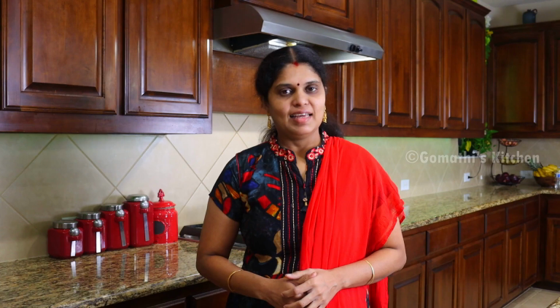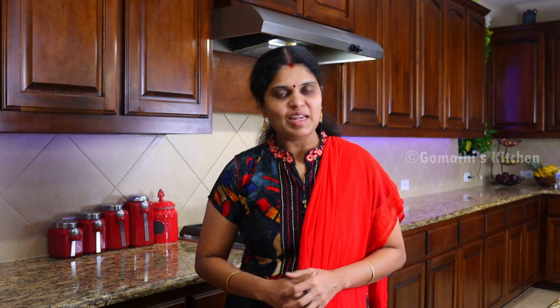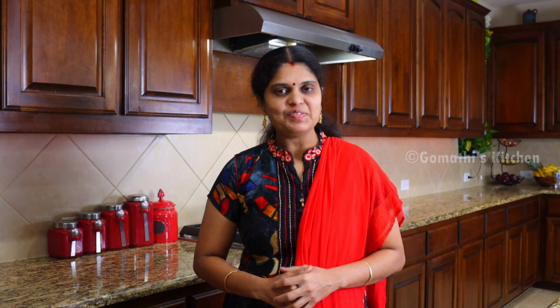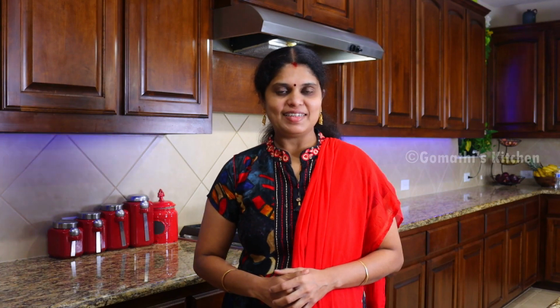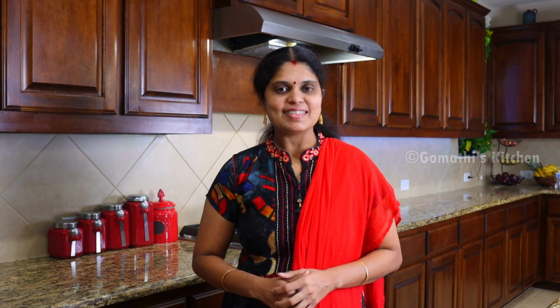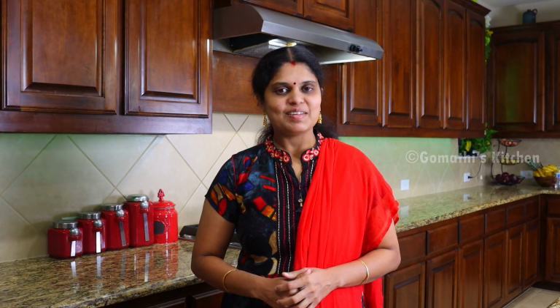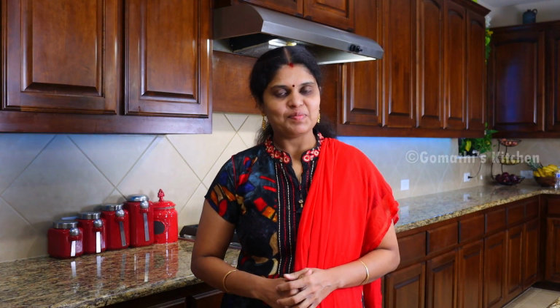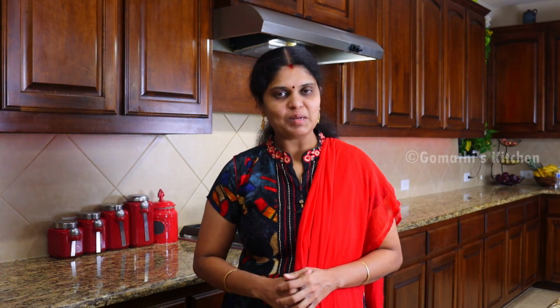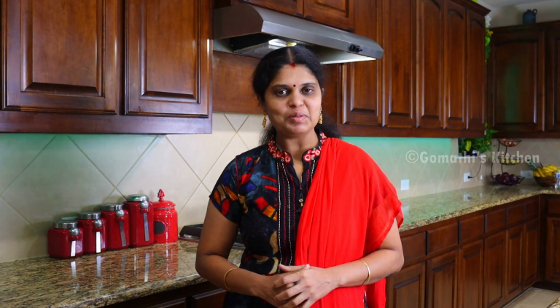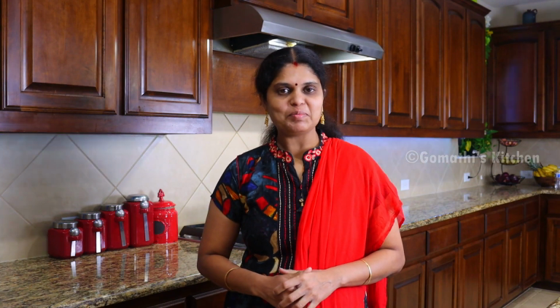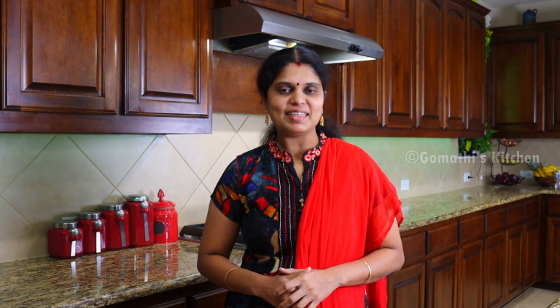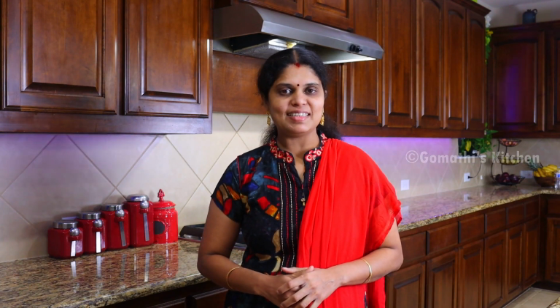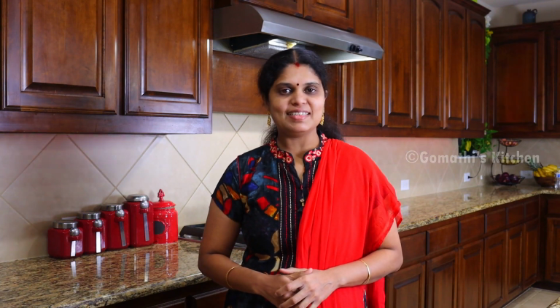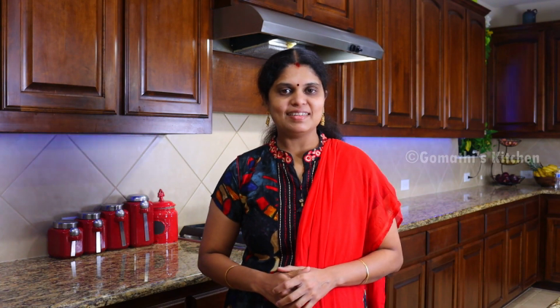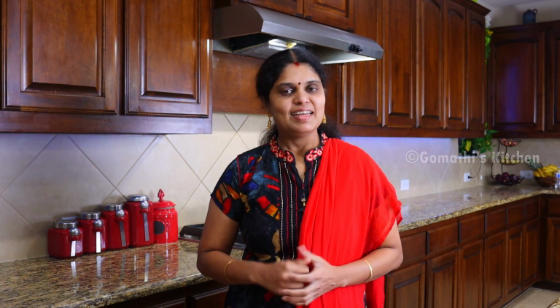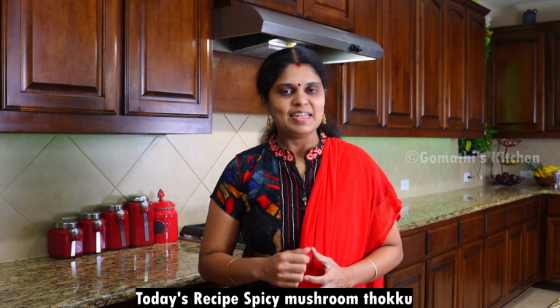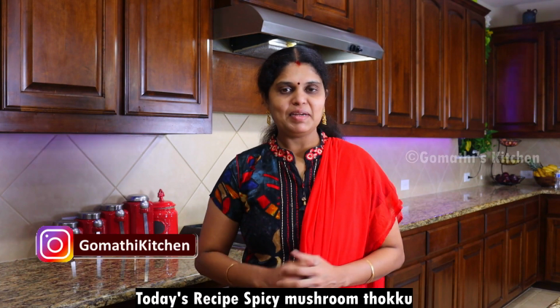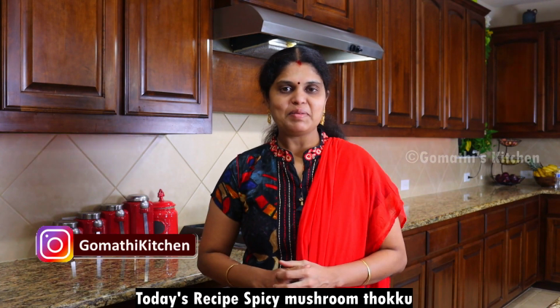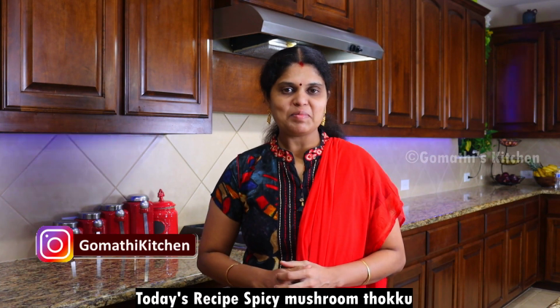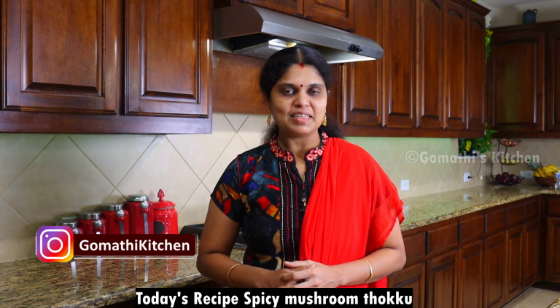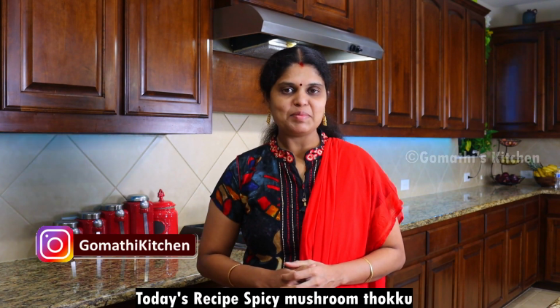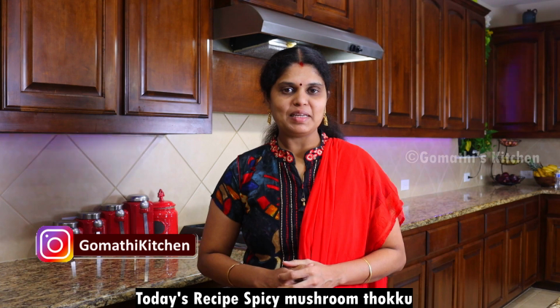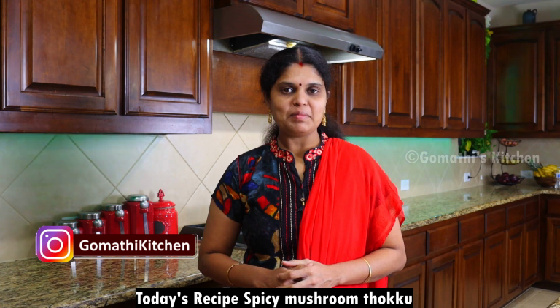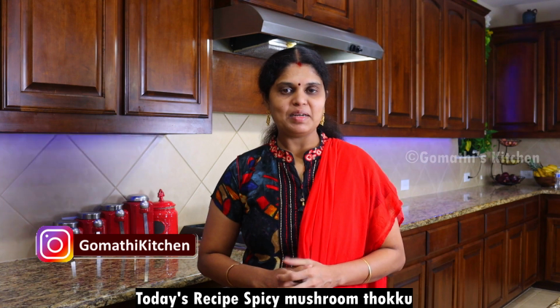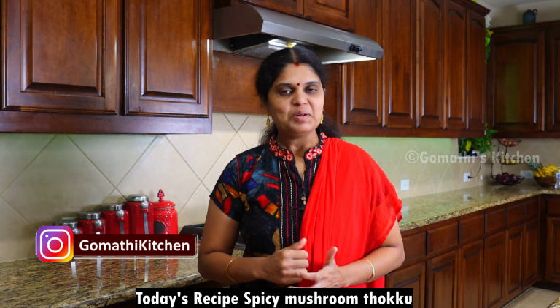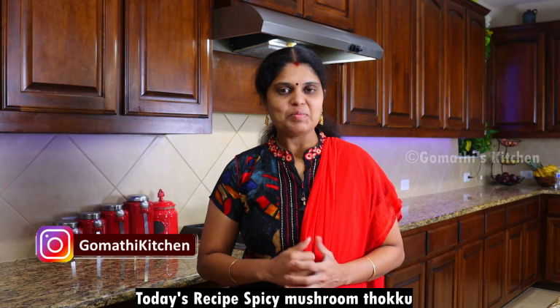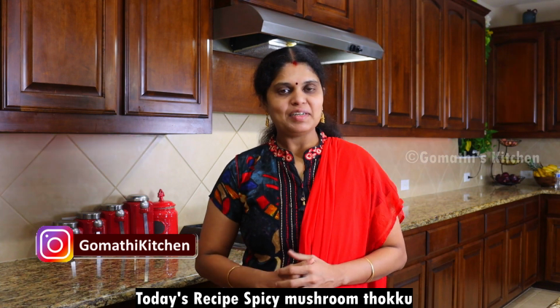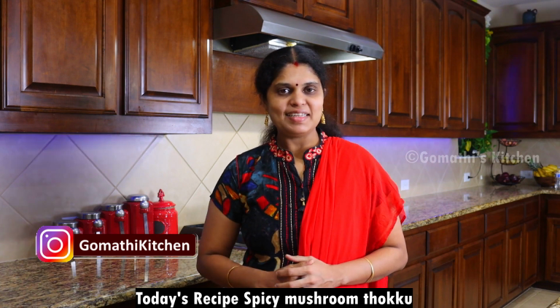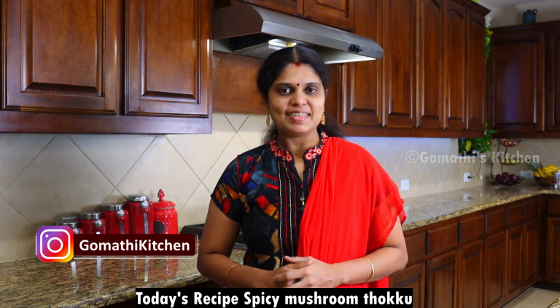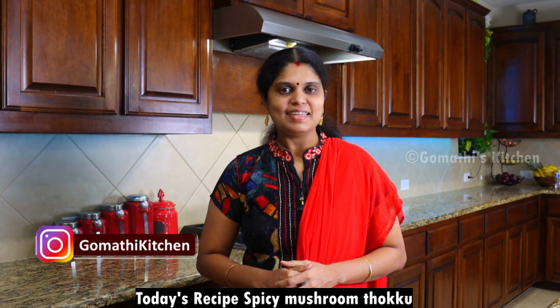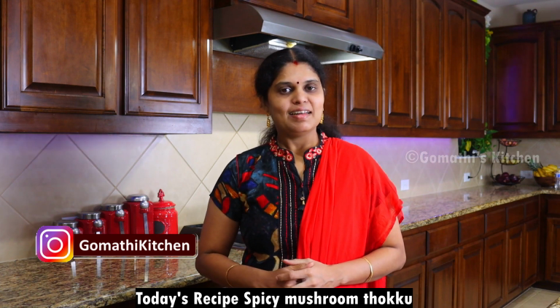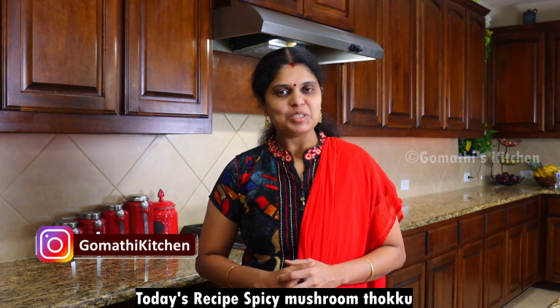Hello friends! Welcome to Gomuthi's Kitchen! We are going to give you a taste of the mushrooms.